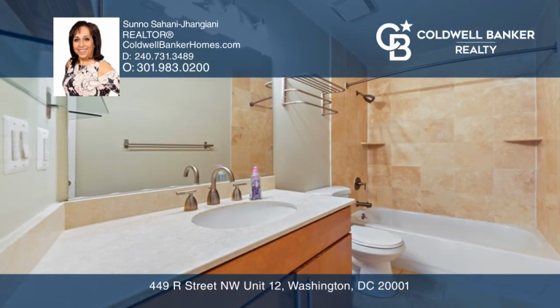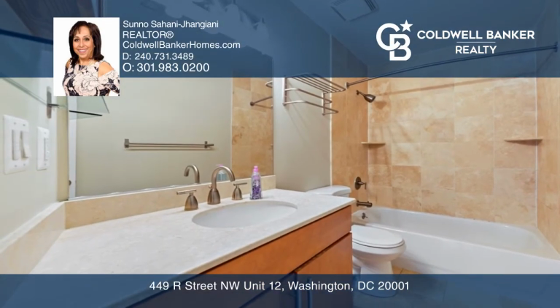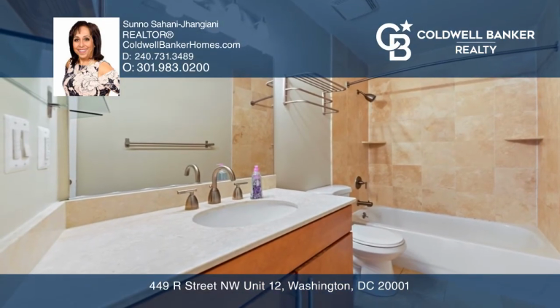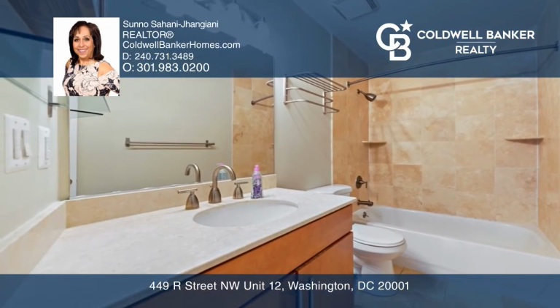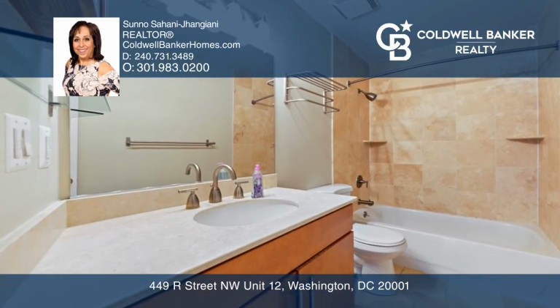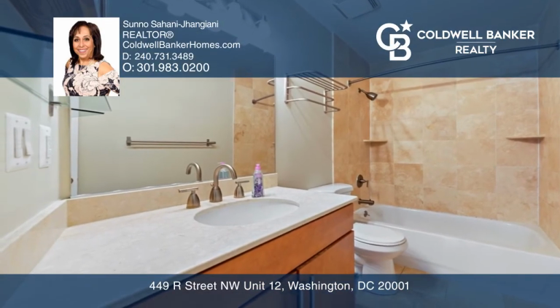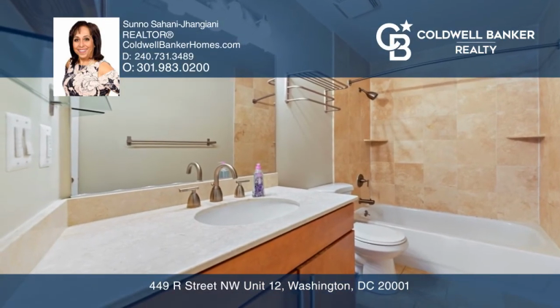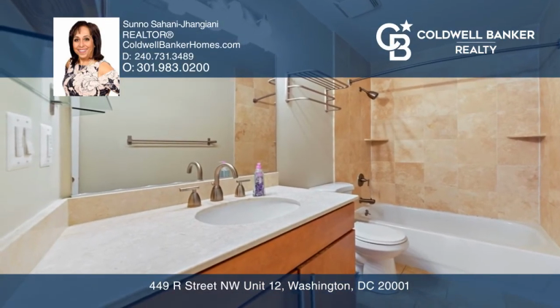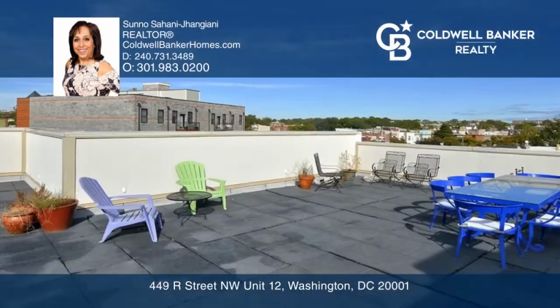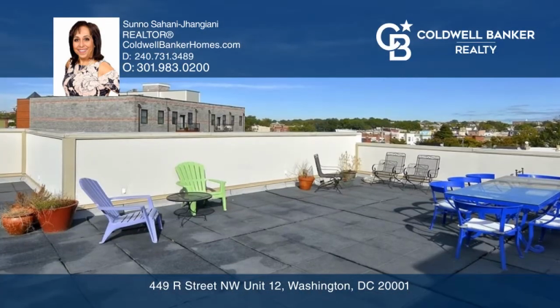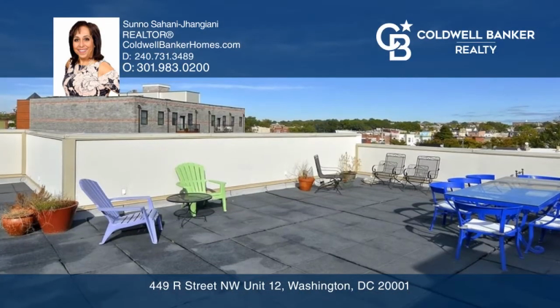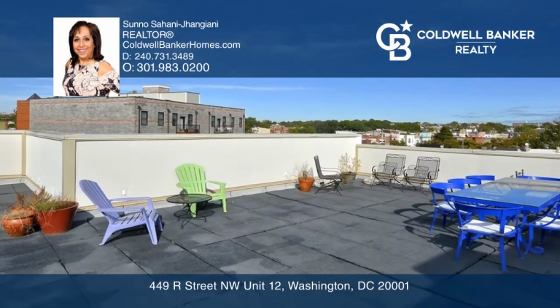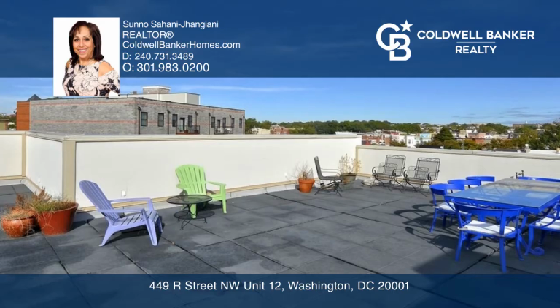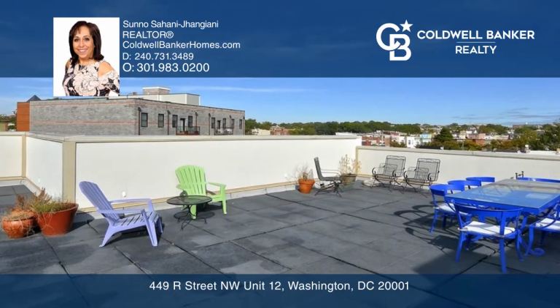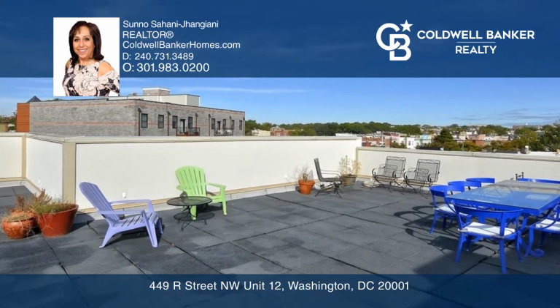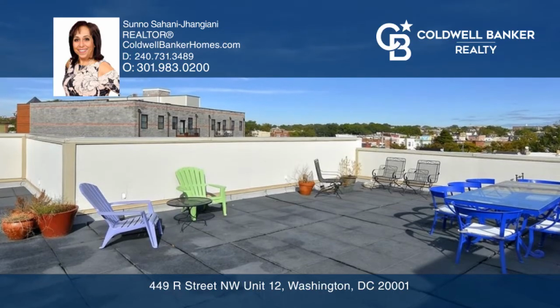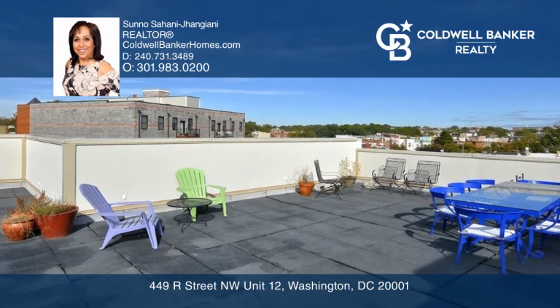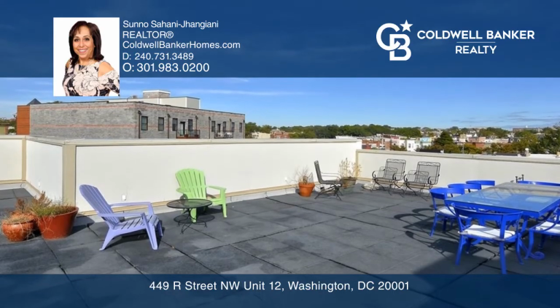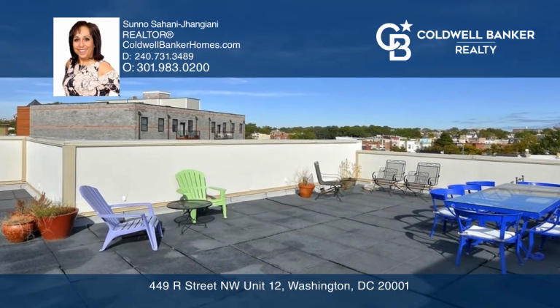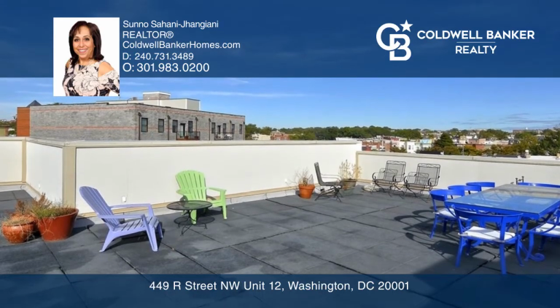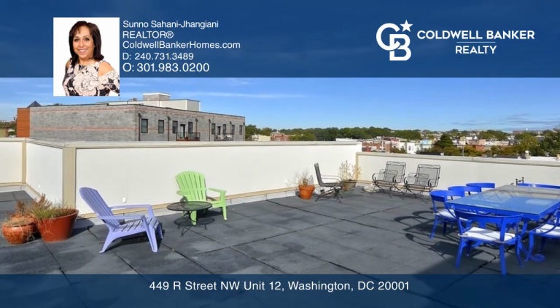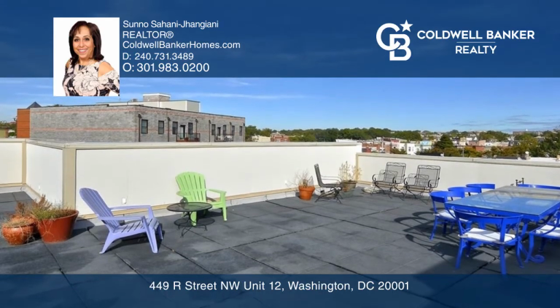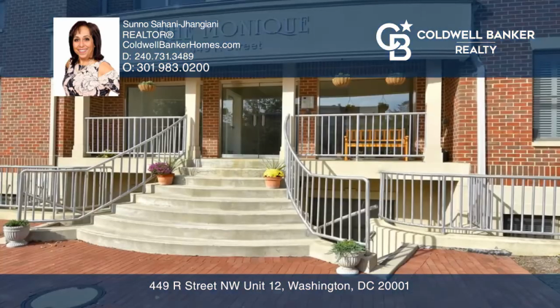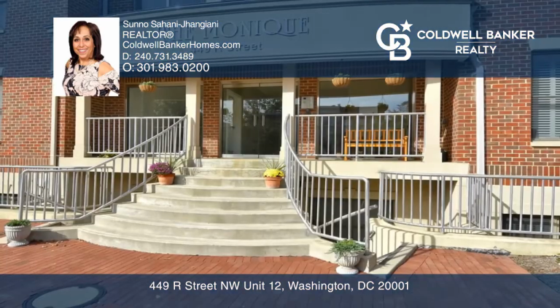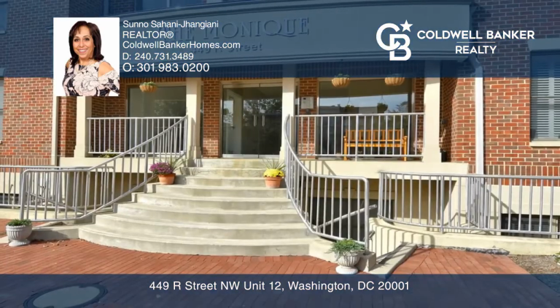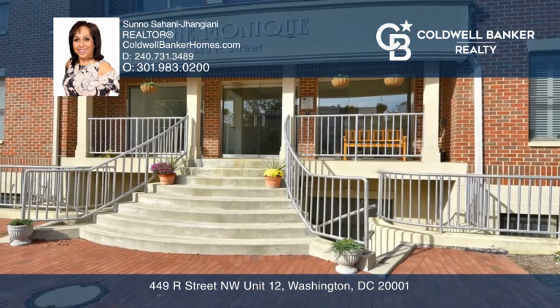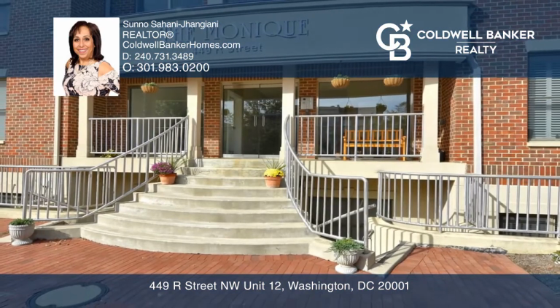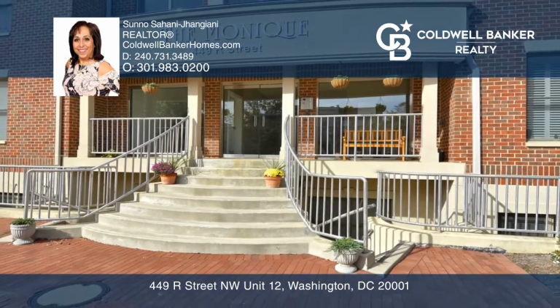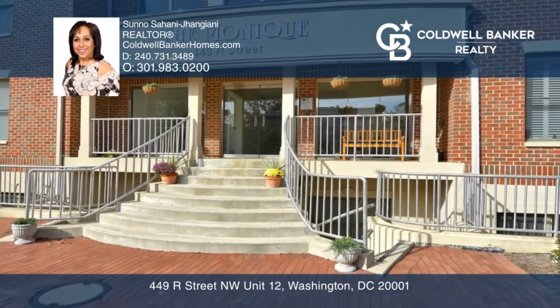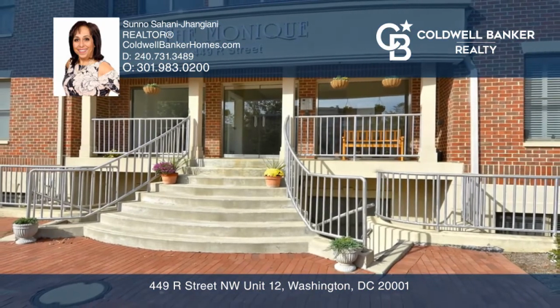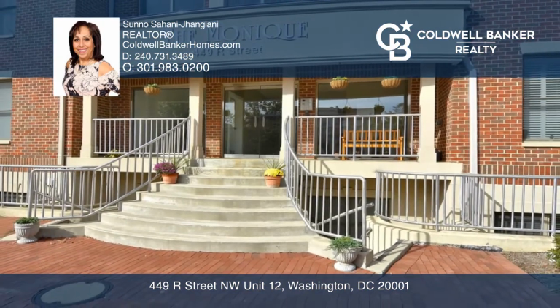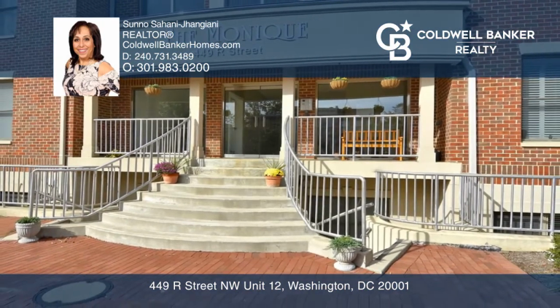This unit has the convenience of city living and is relatively quiet. See it in person by calling Suno Sahani Jahanjiani.